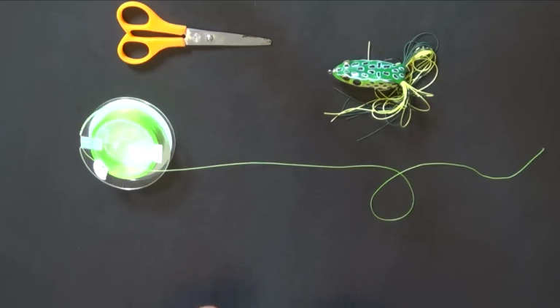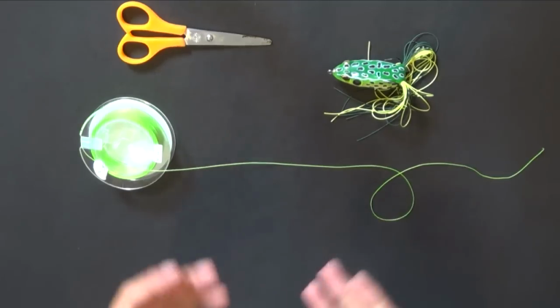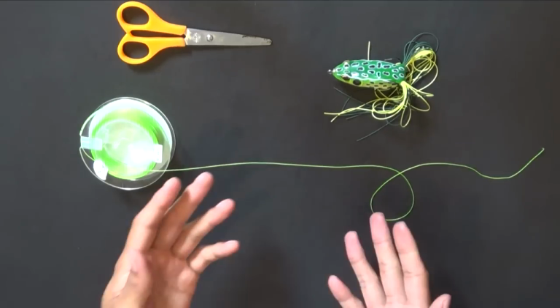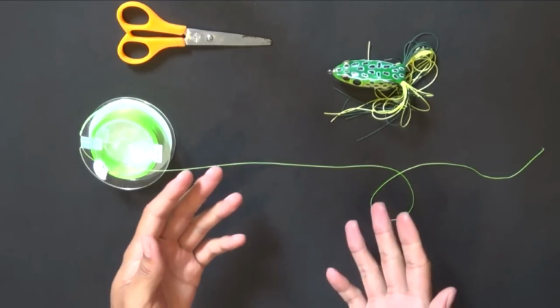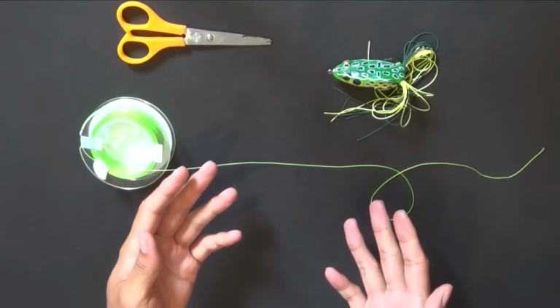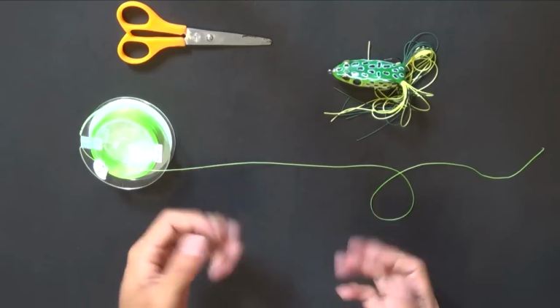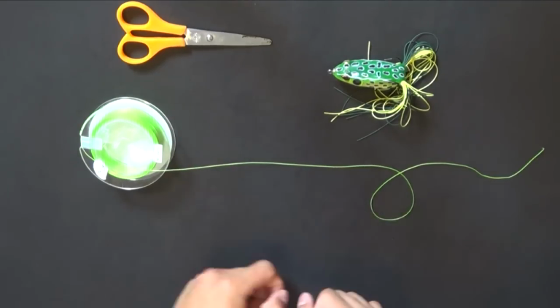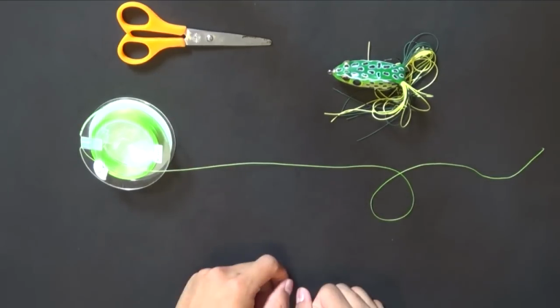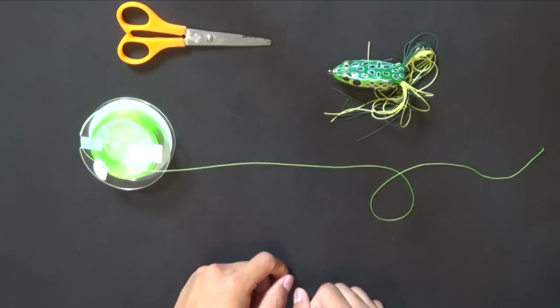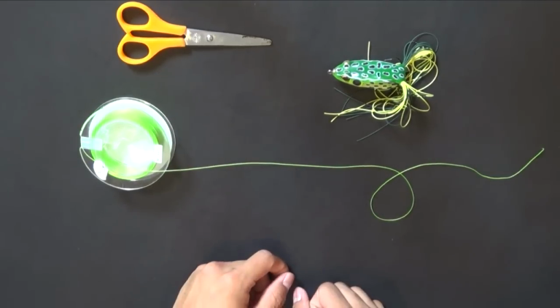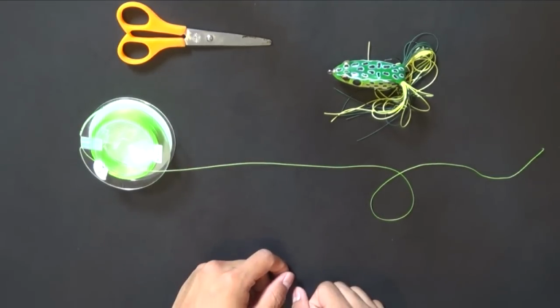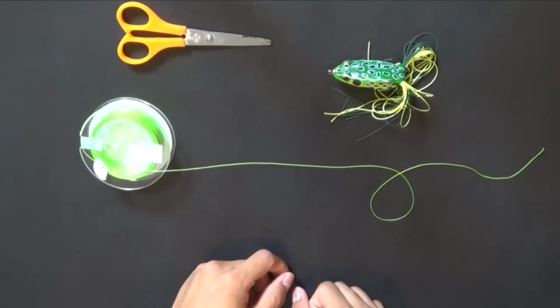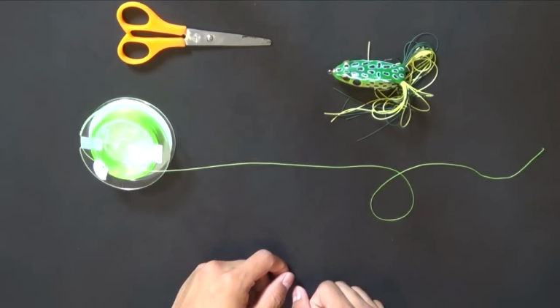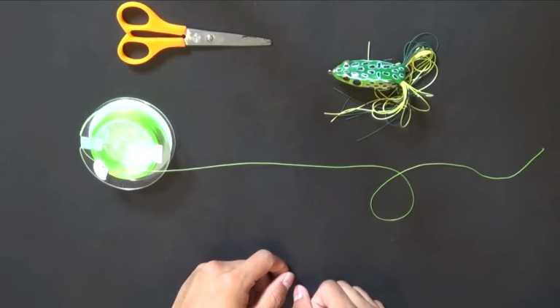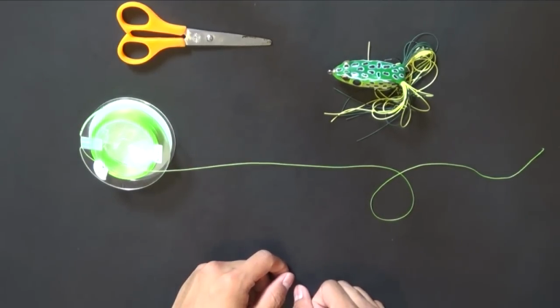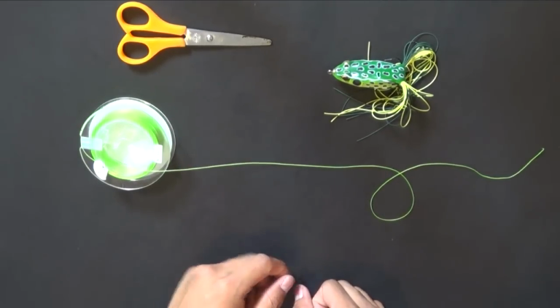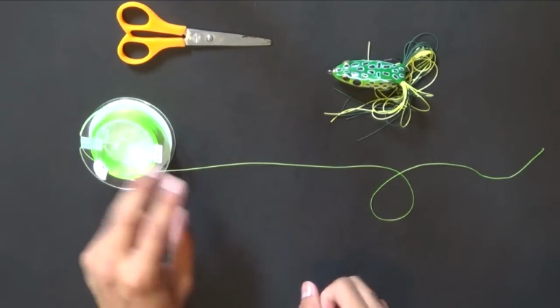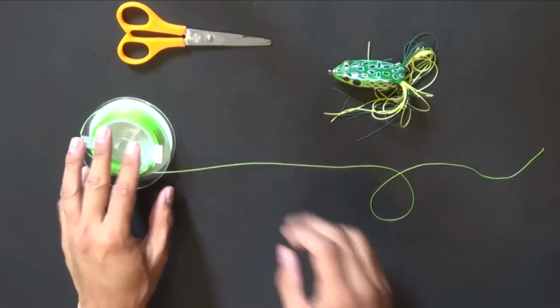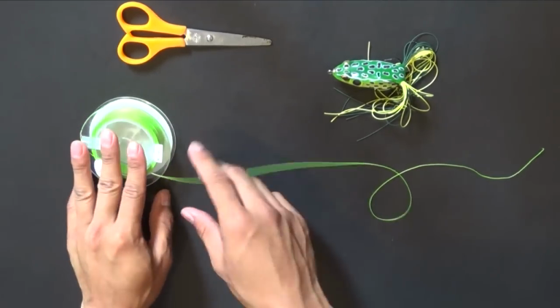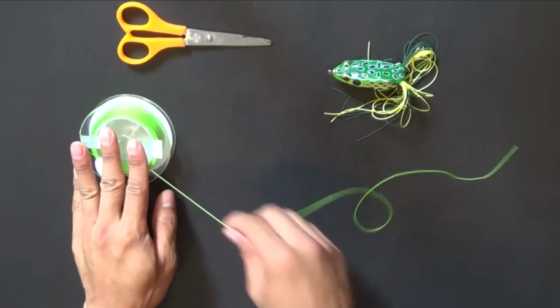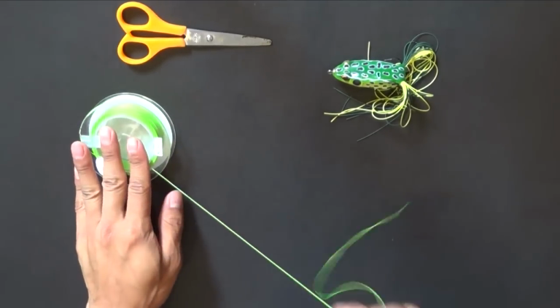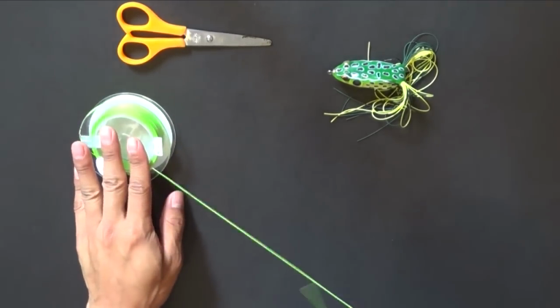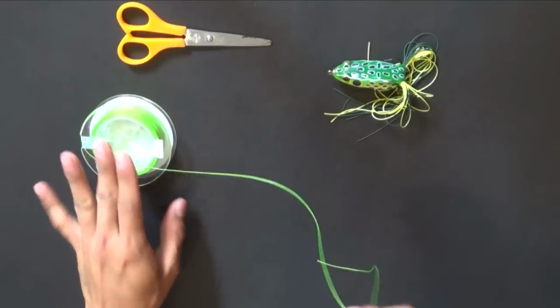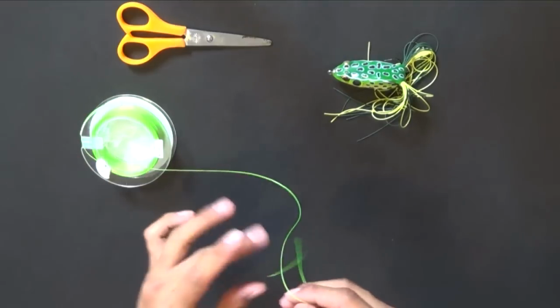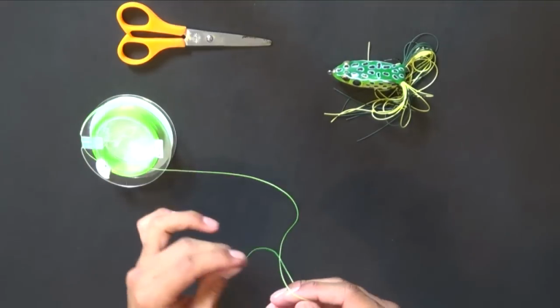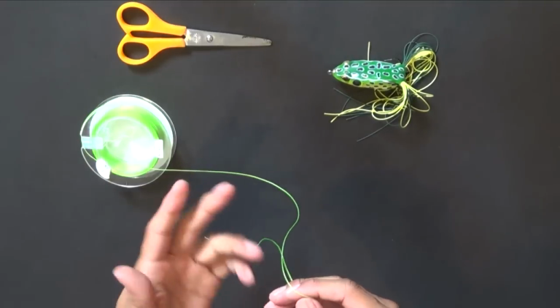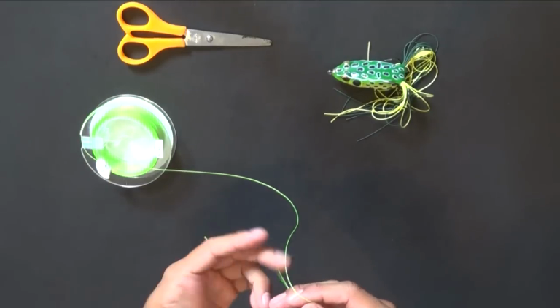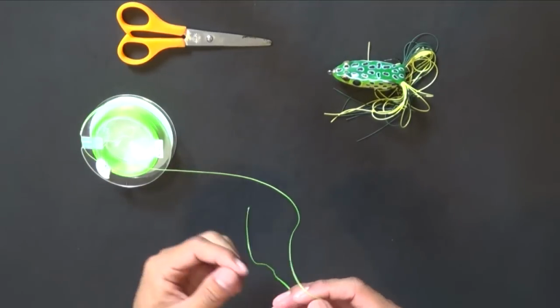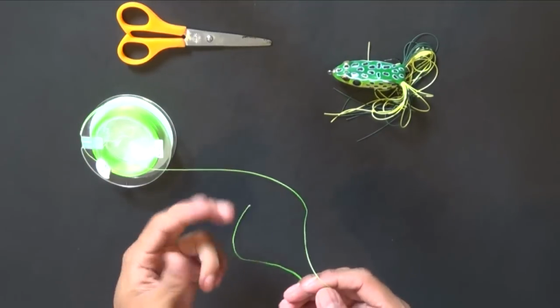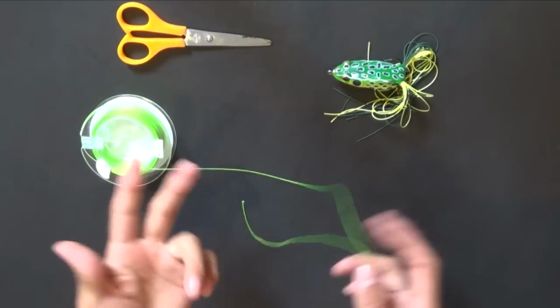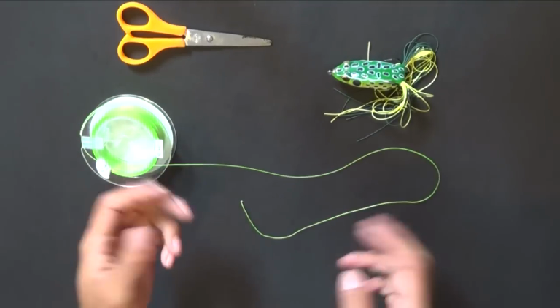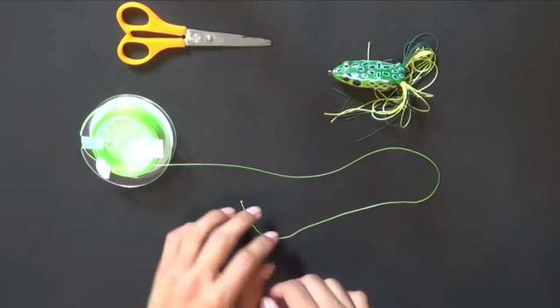Hello everyone, I'm Oz Bankah Hooker and today I'm going to teach you a knot that I use with my snake heads here in Thailand.